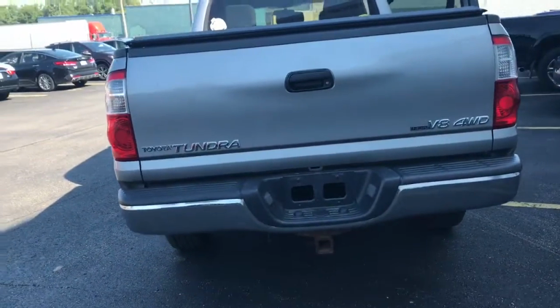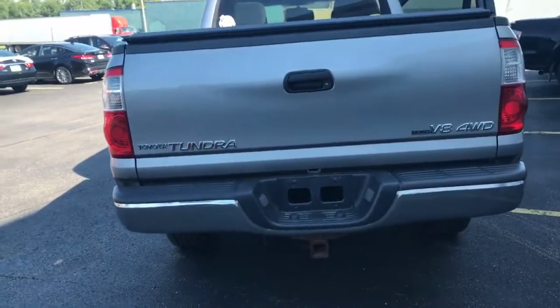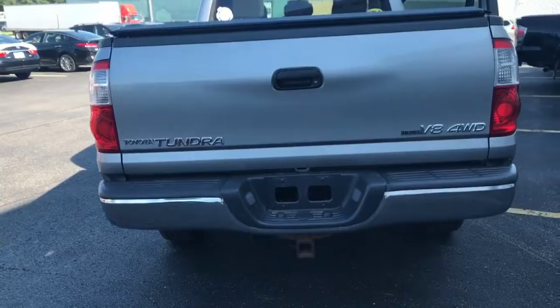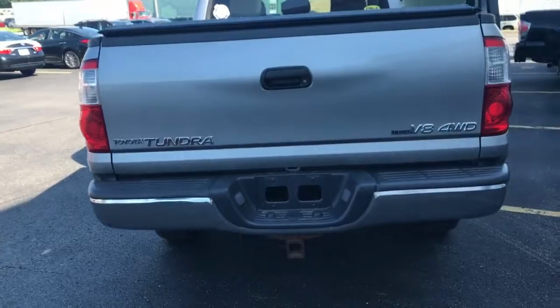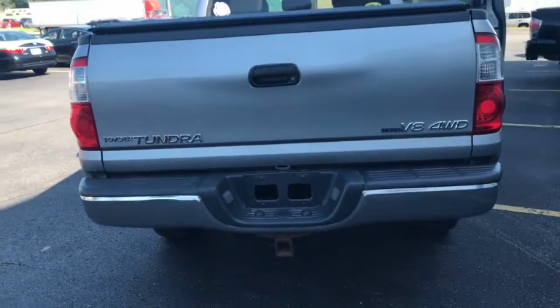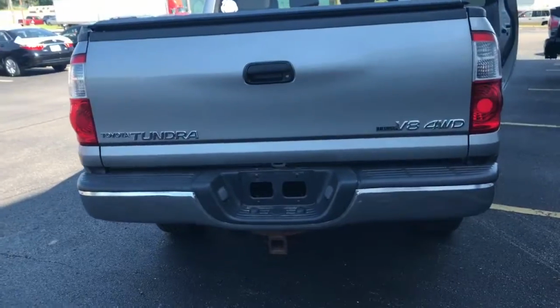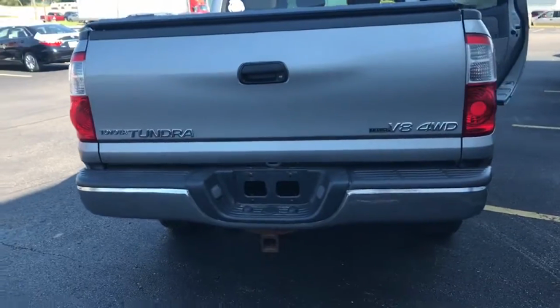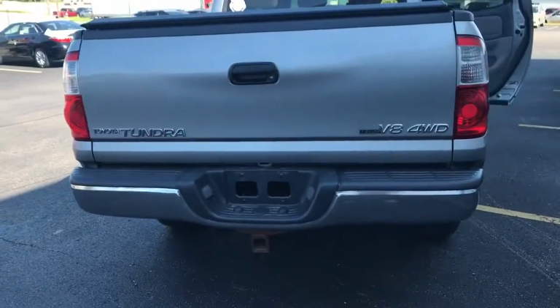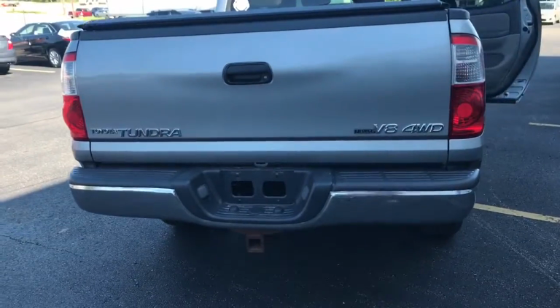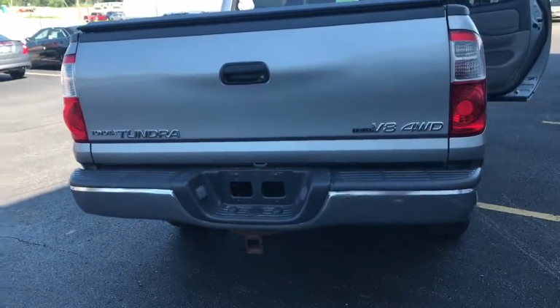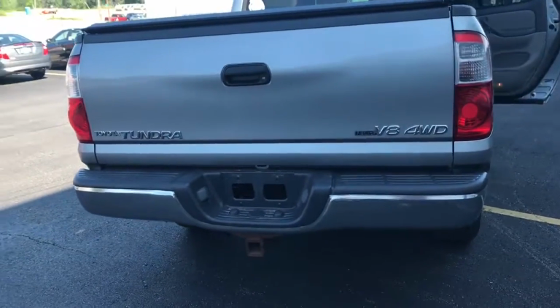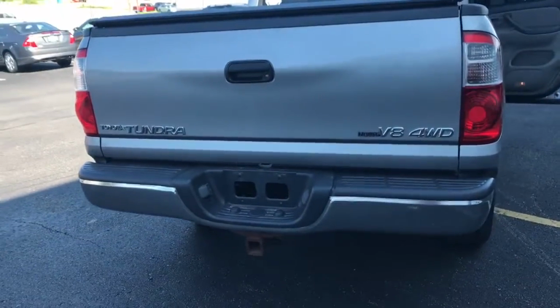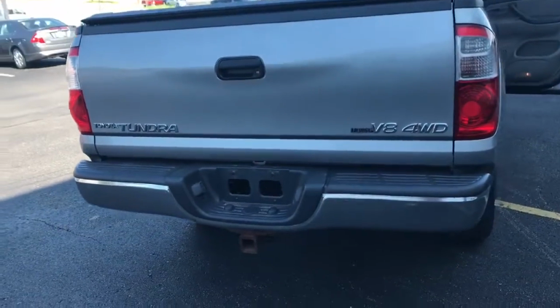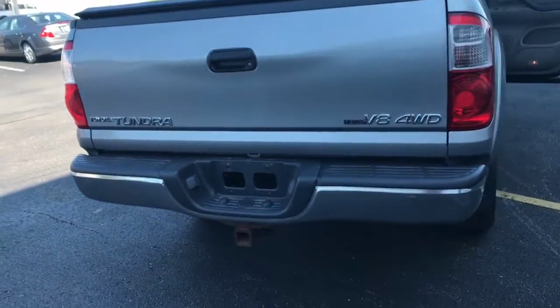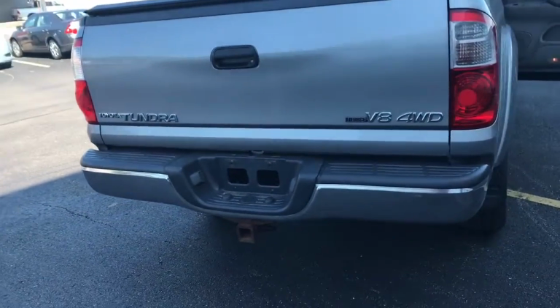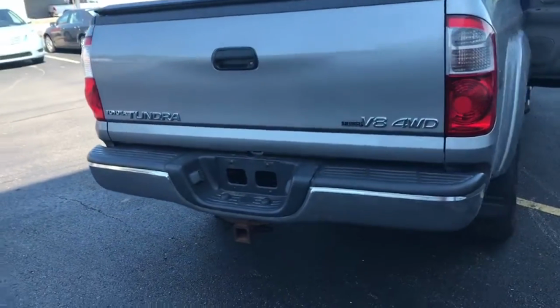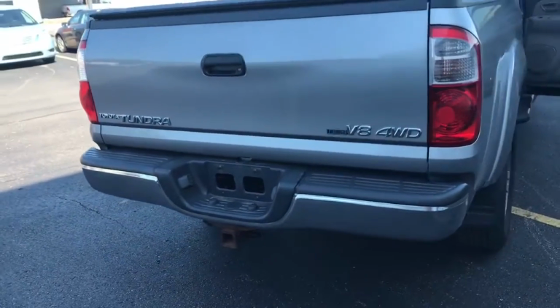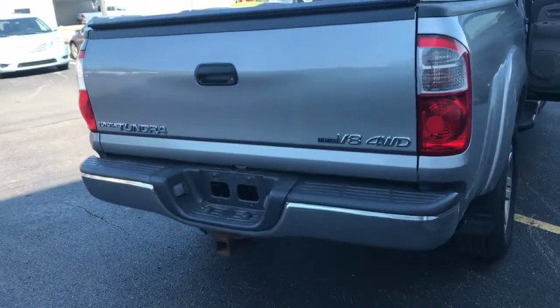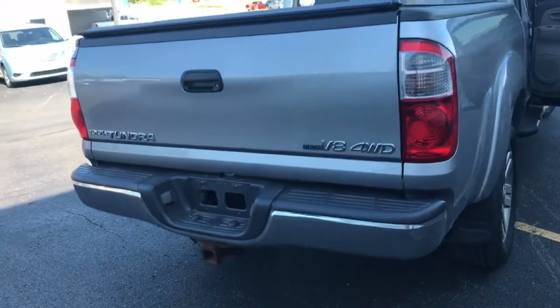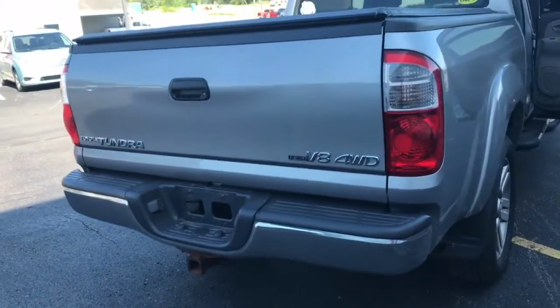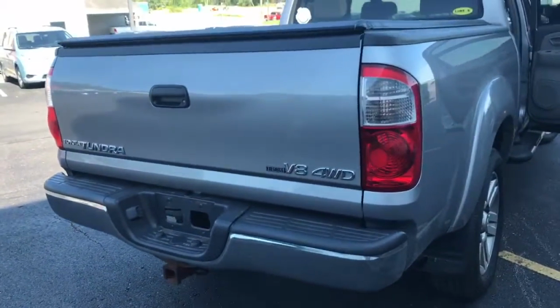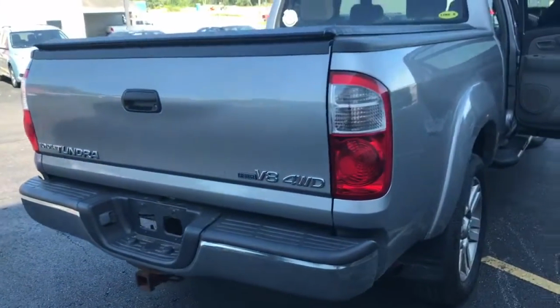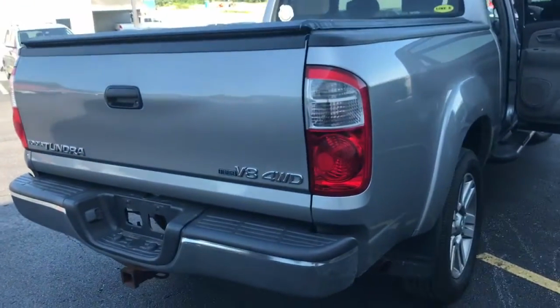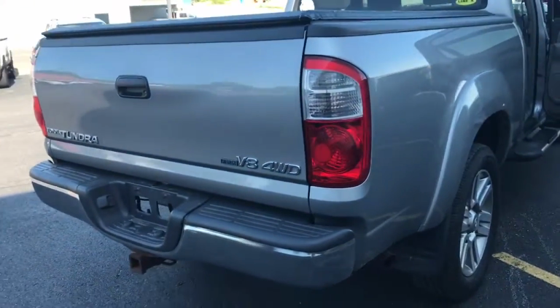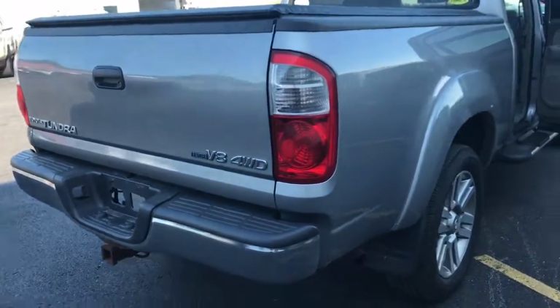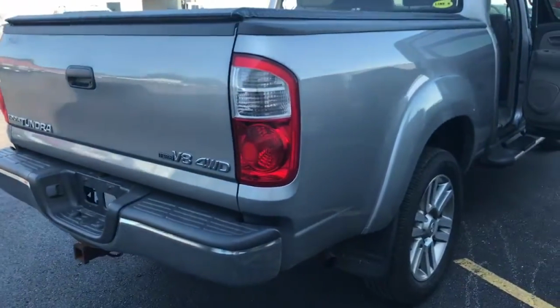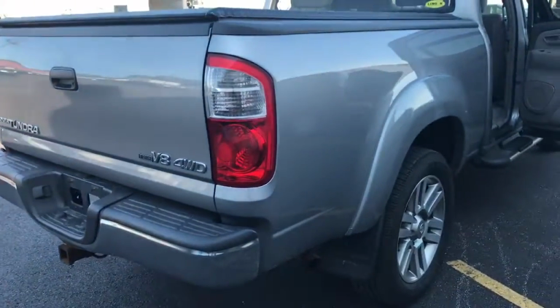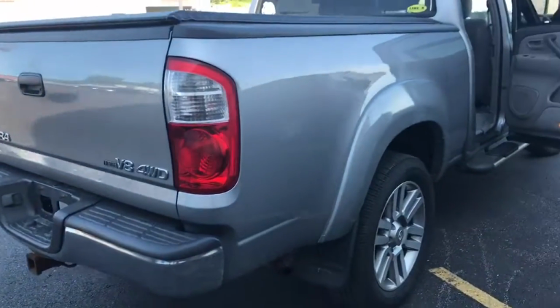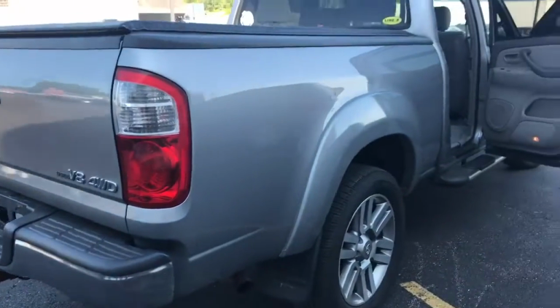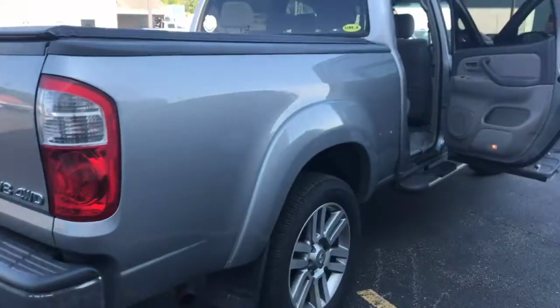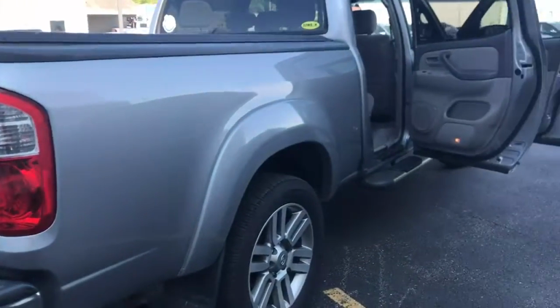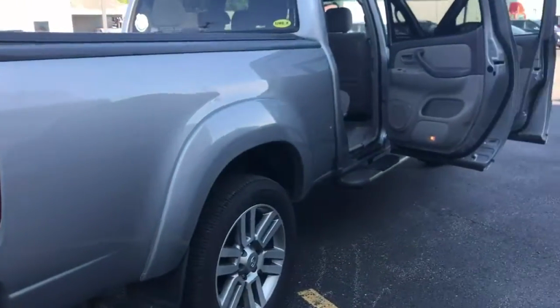It does have a setup for towing. It is the V8 with four-wheel-drive capabilities.